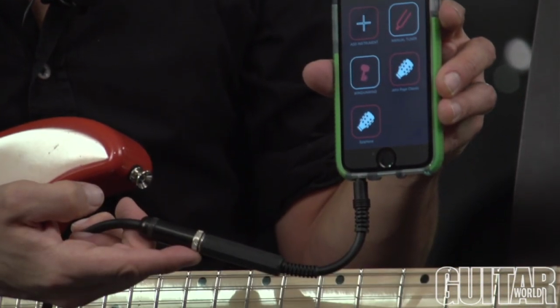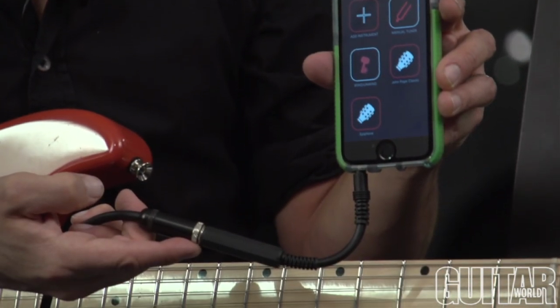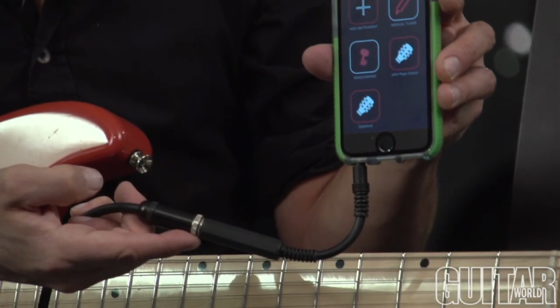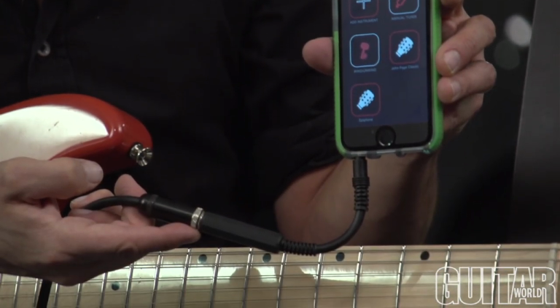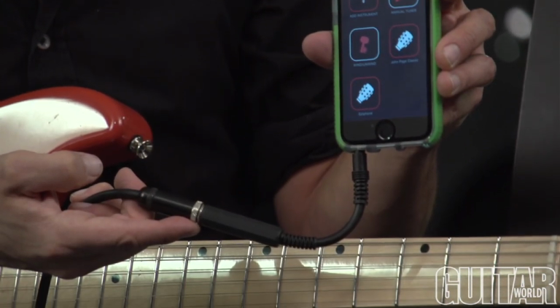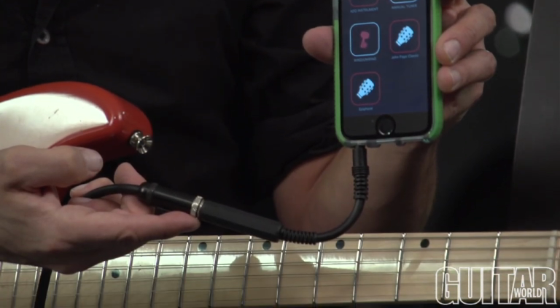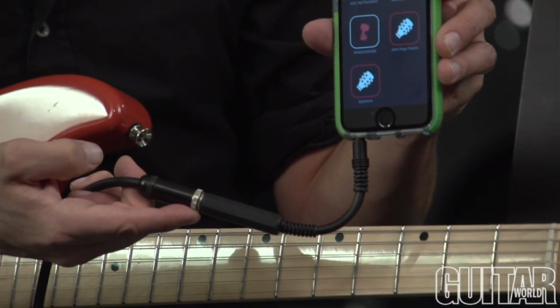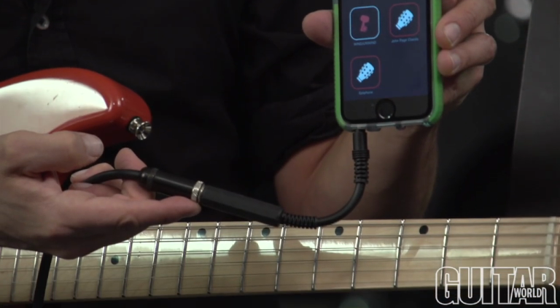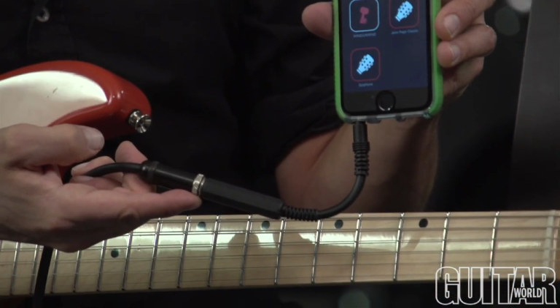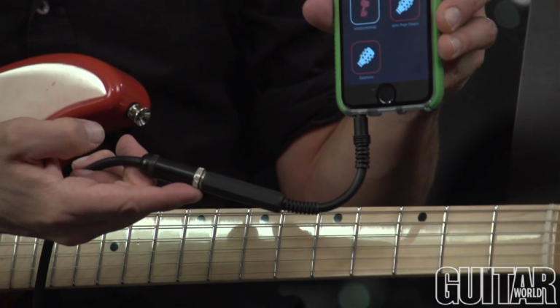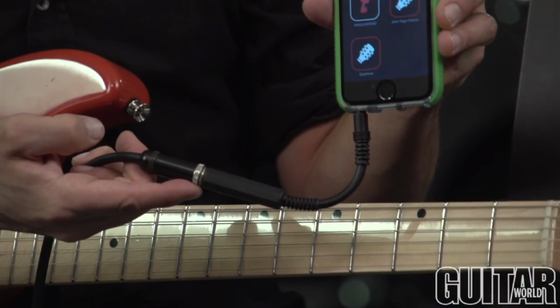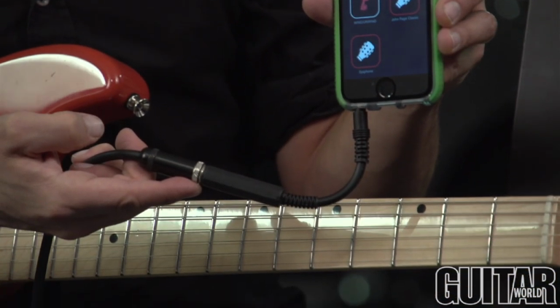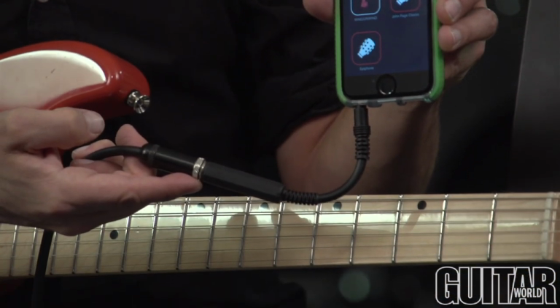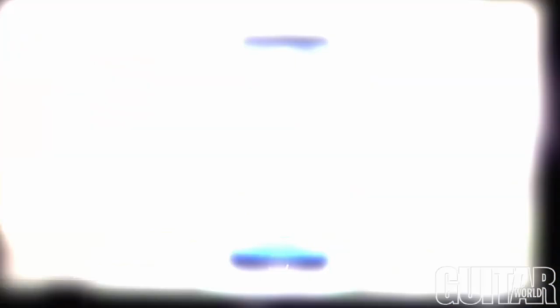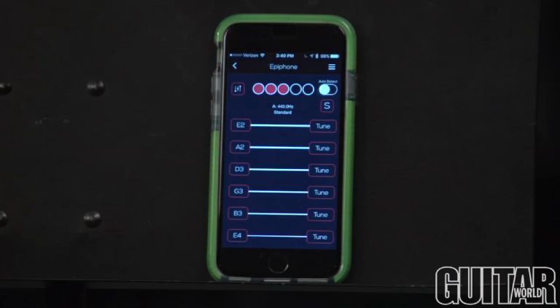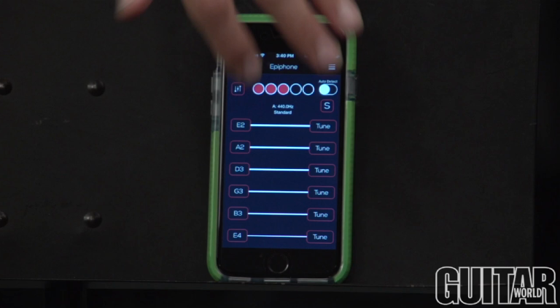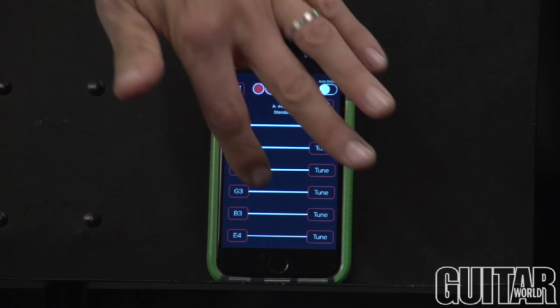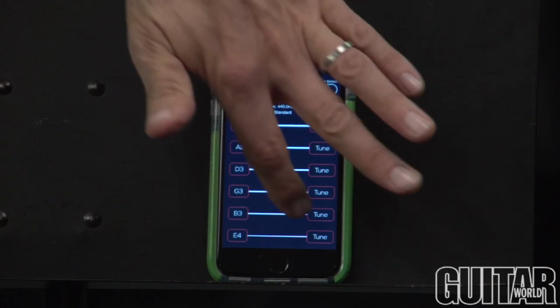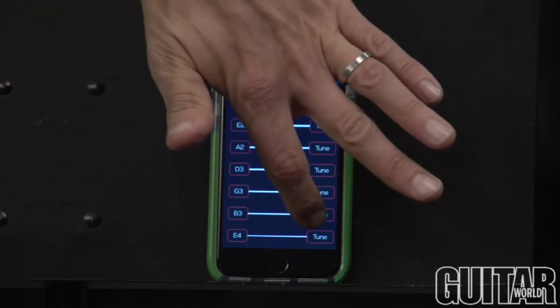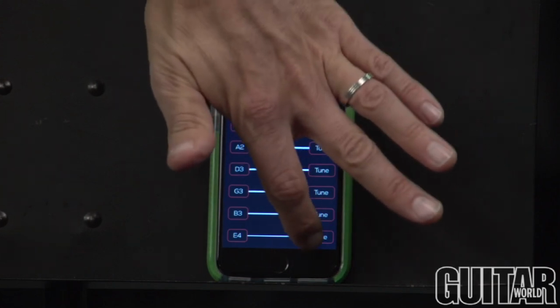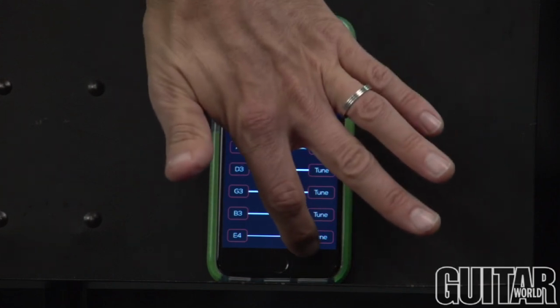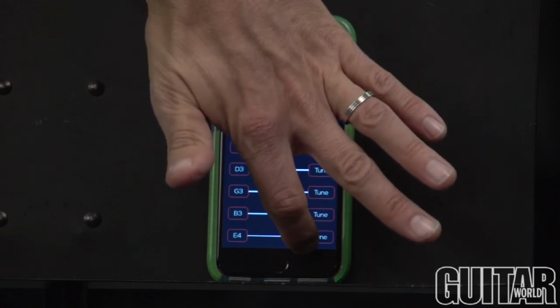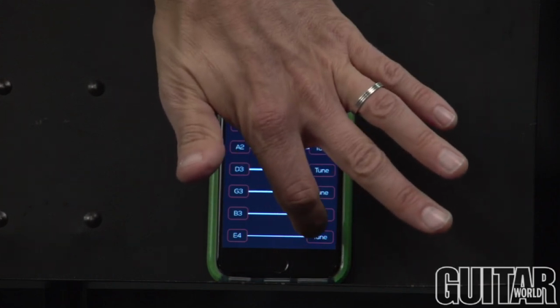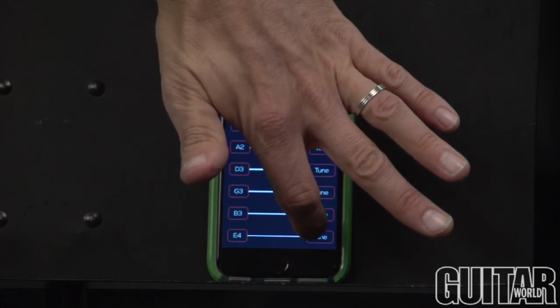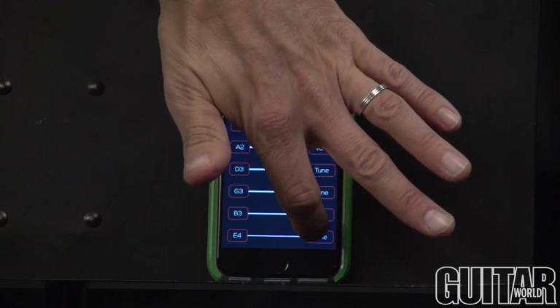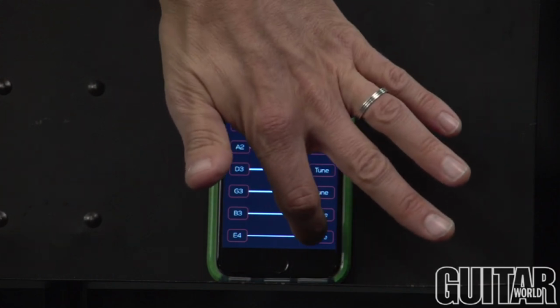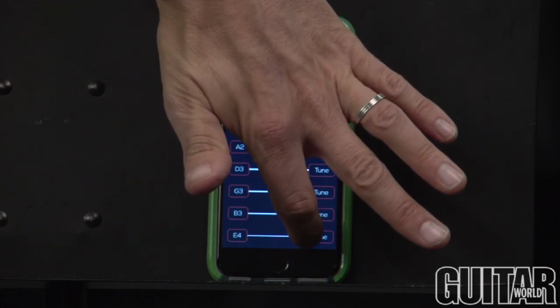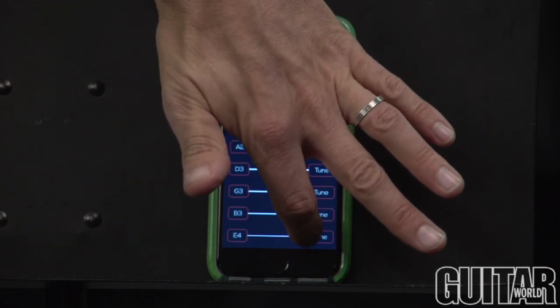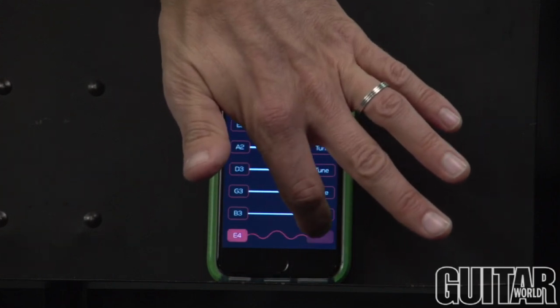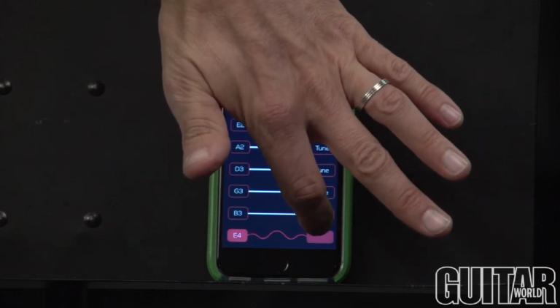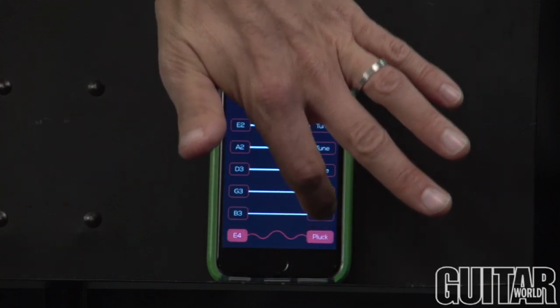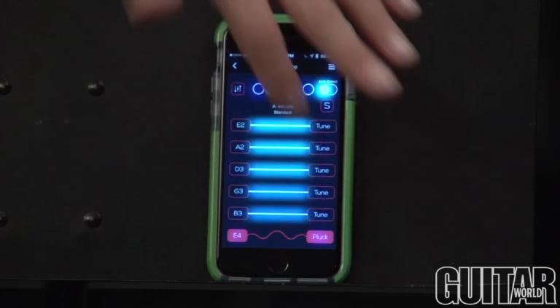Simply connect Rodee to the tuning peg, strum any string, and watch Rodee perform the tuning.